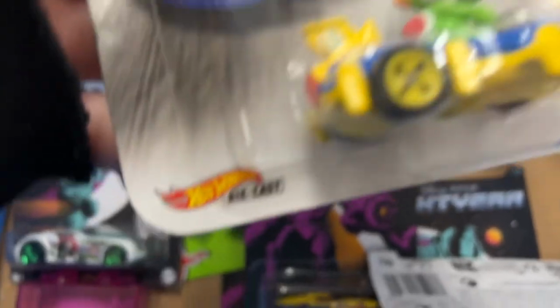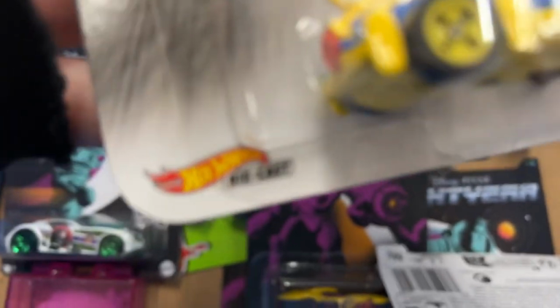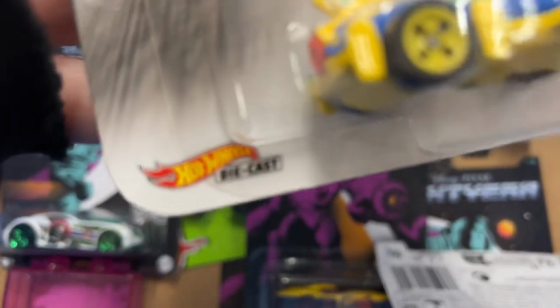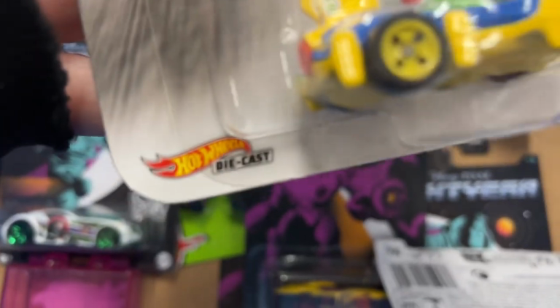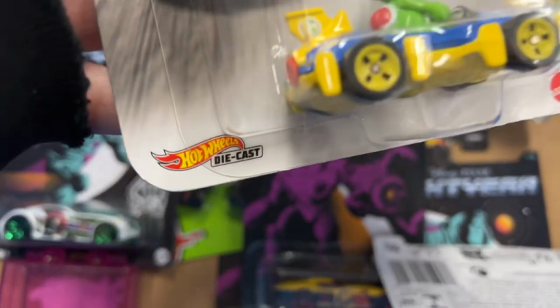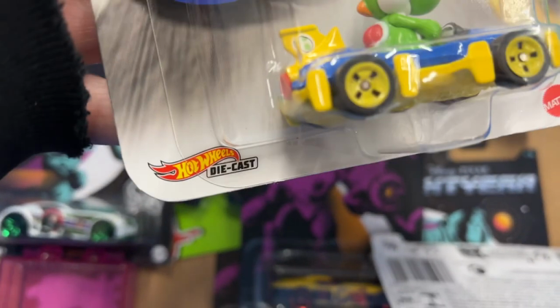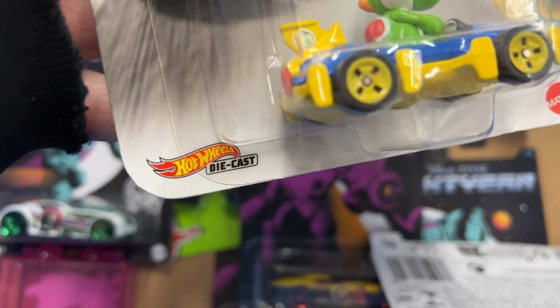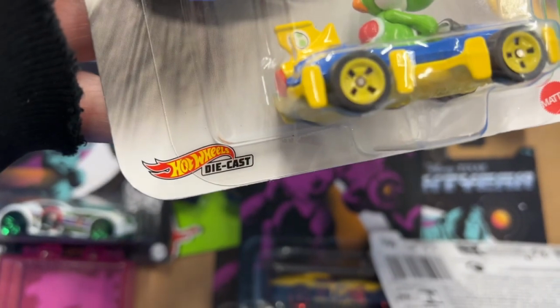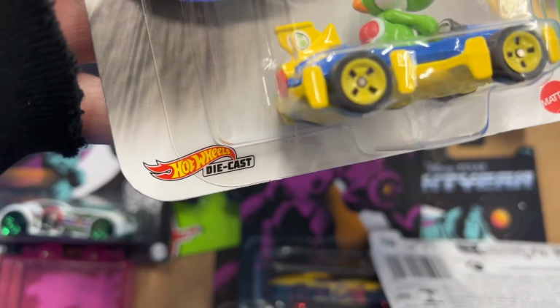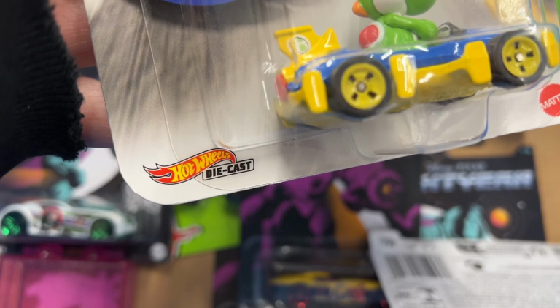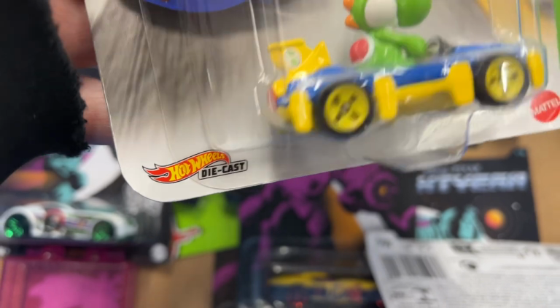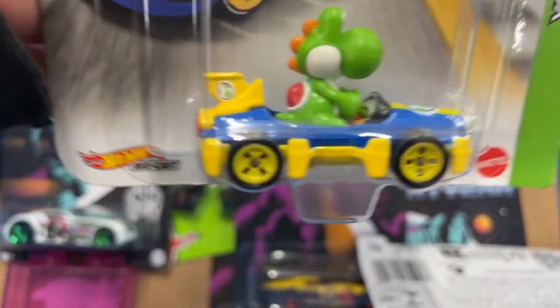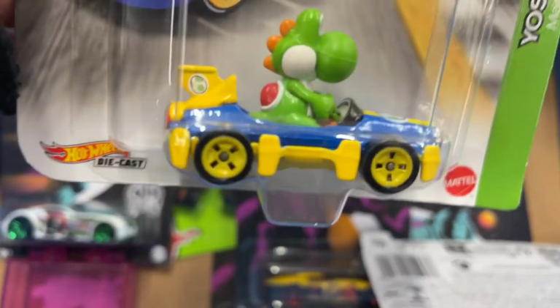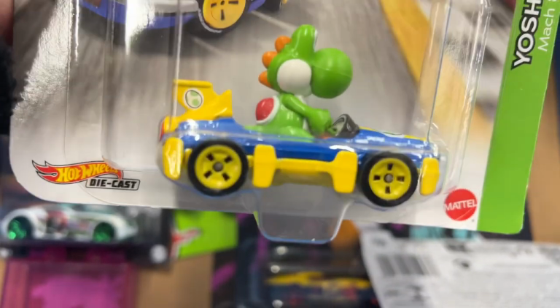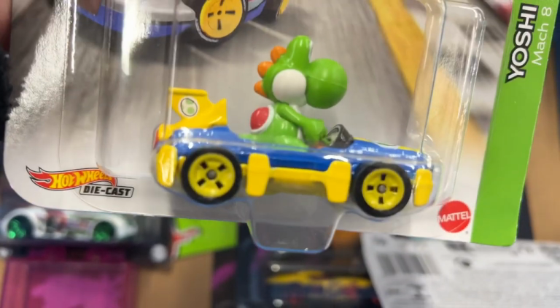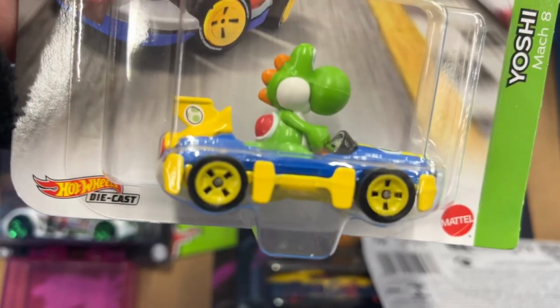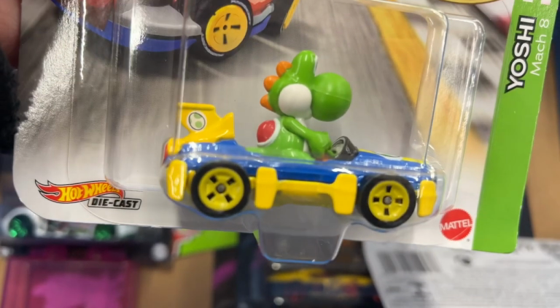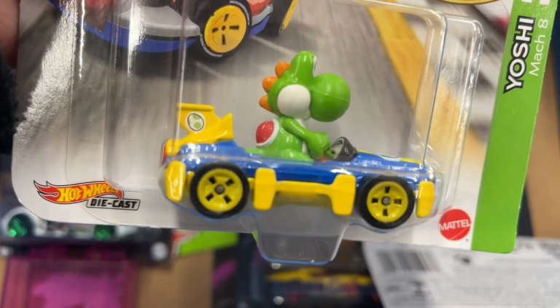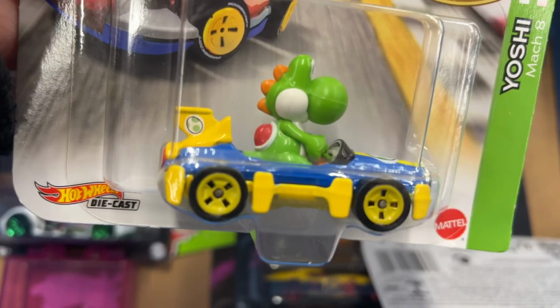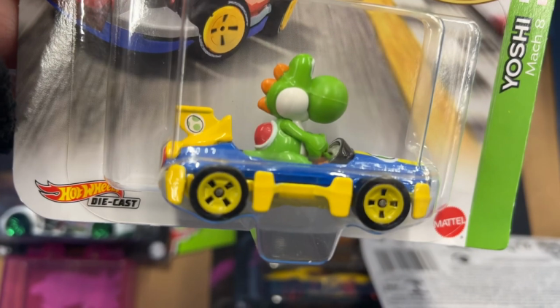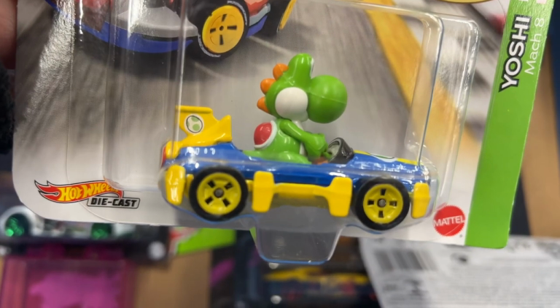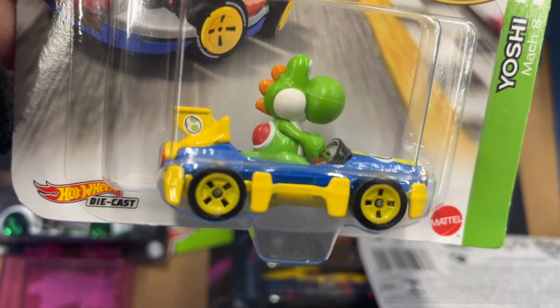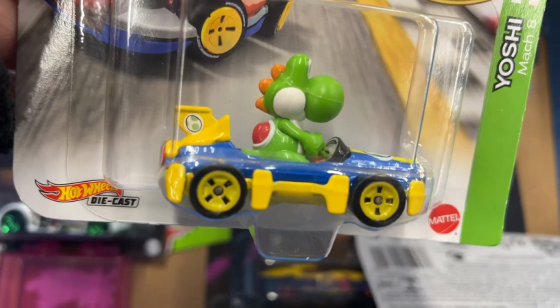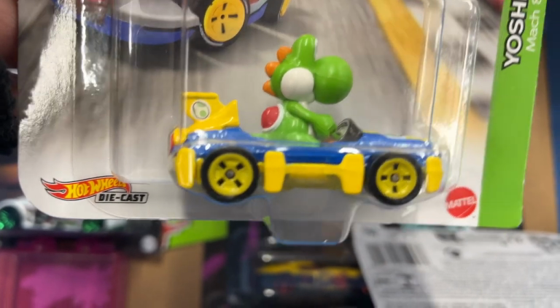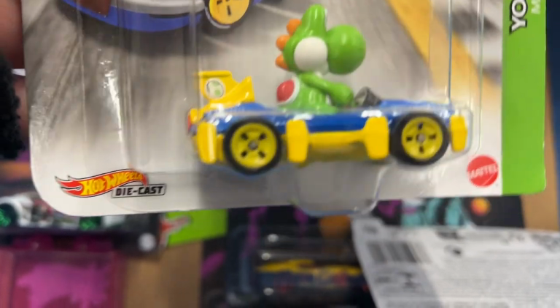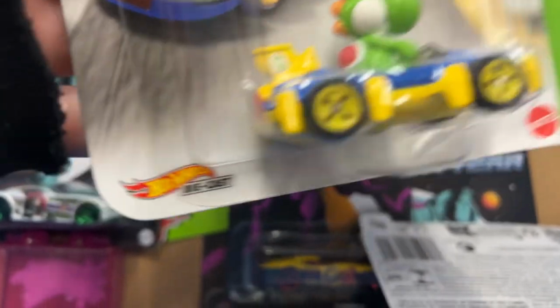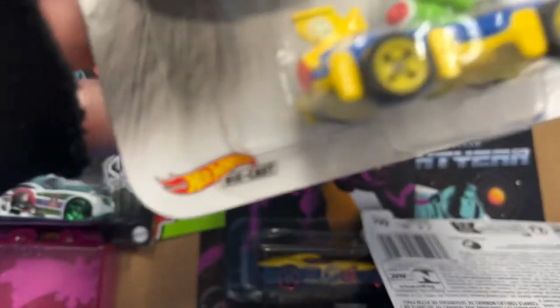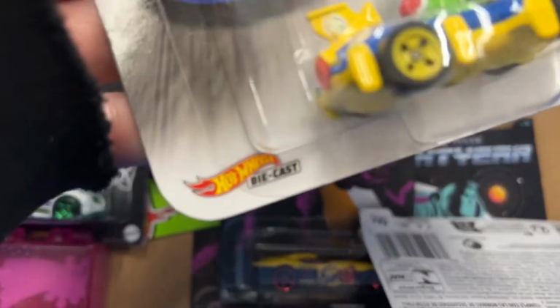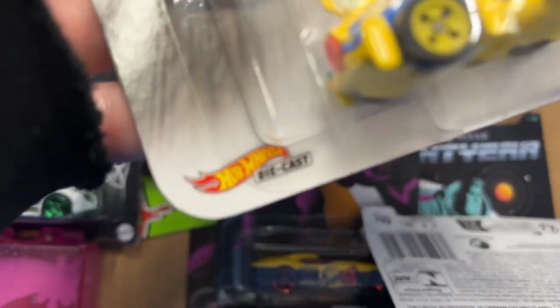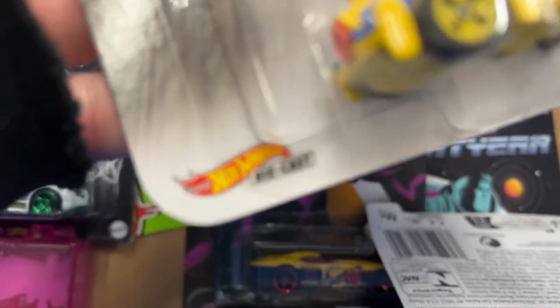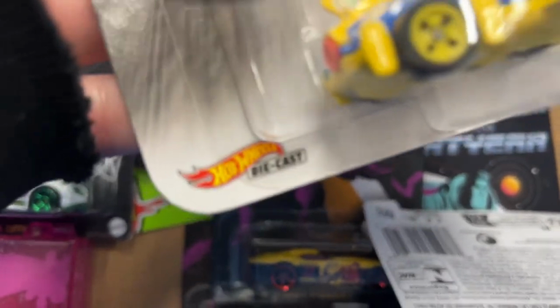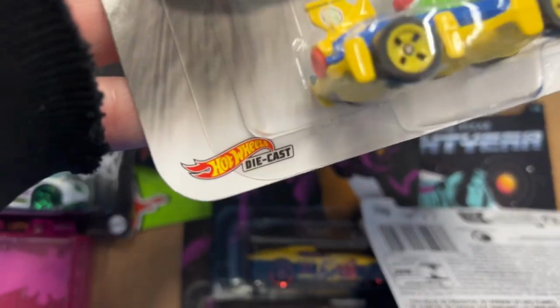Hot Wheels diecast - I like that little logo right there.